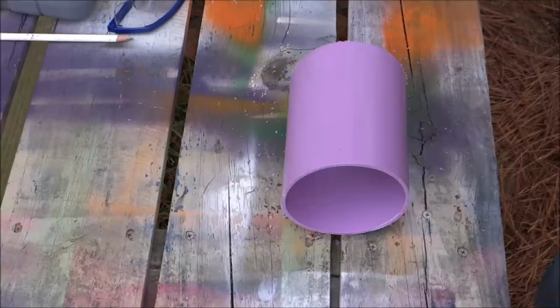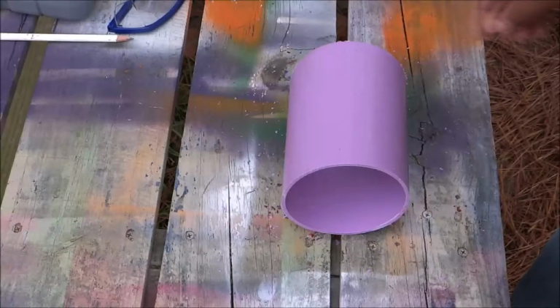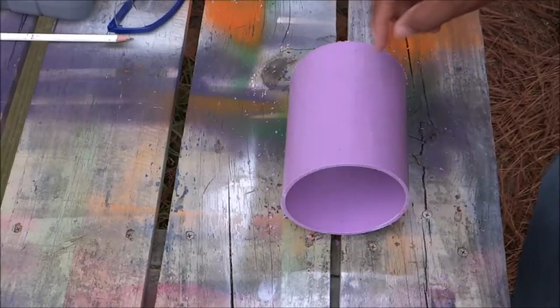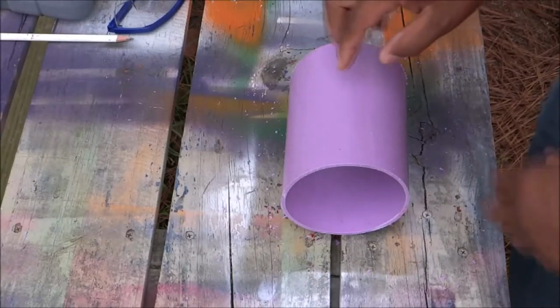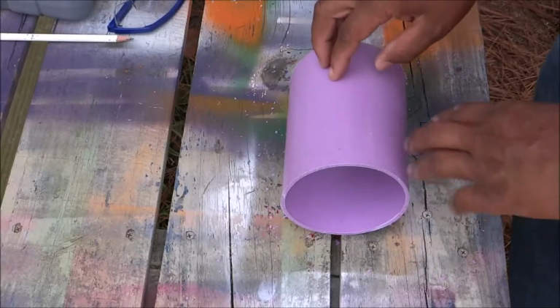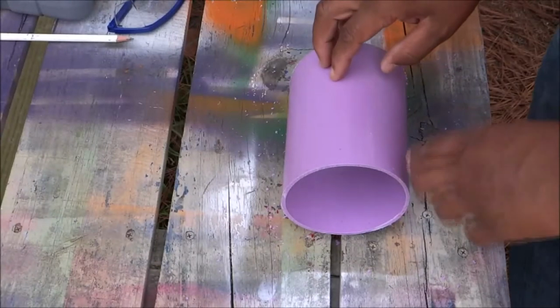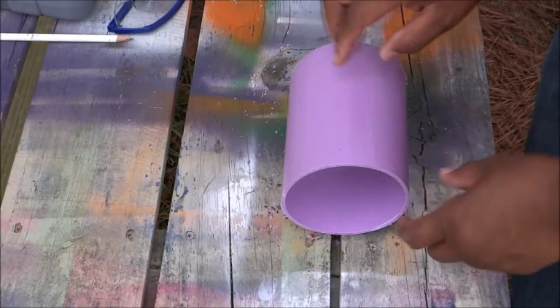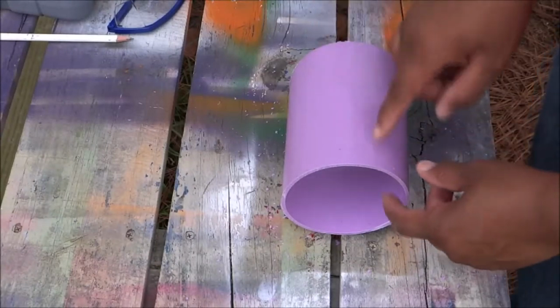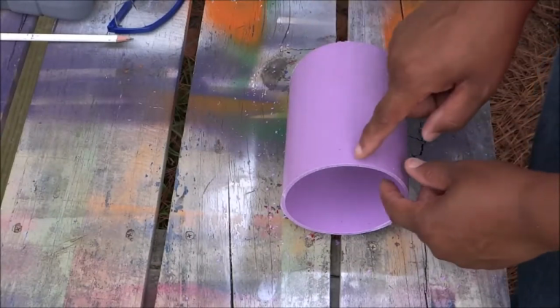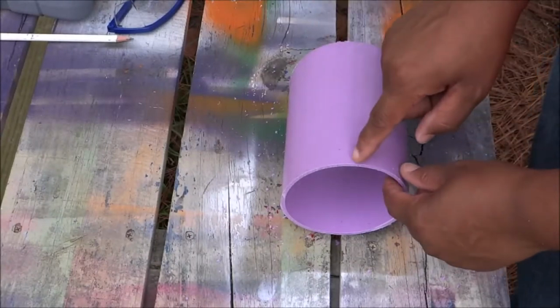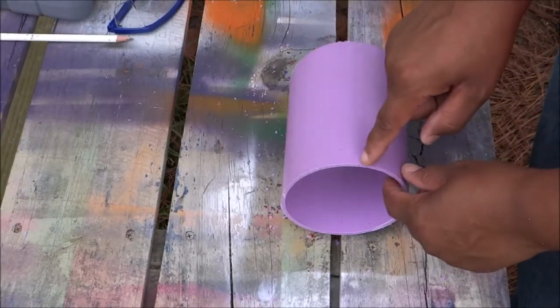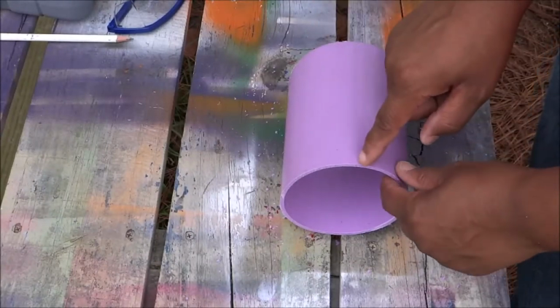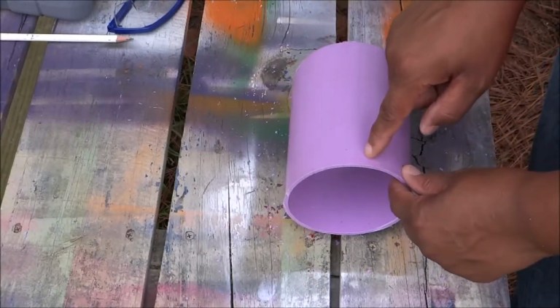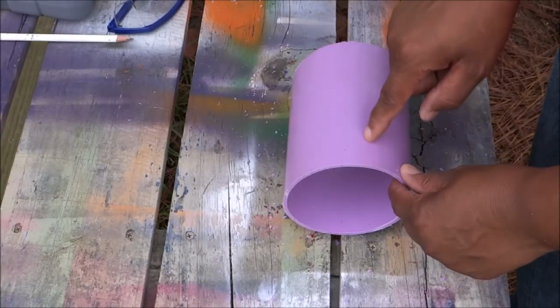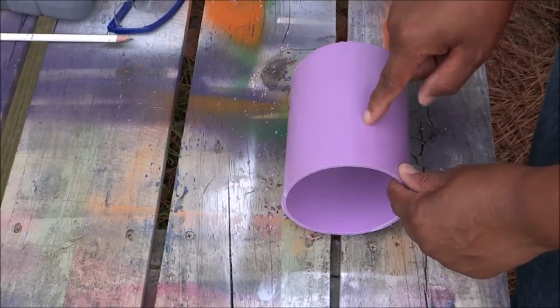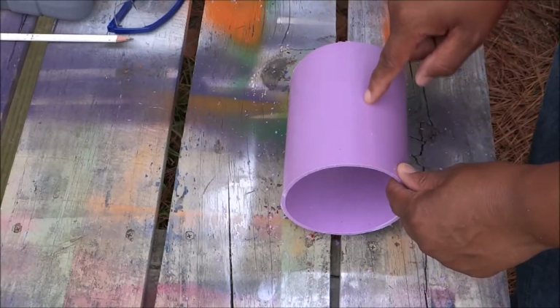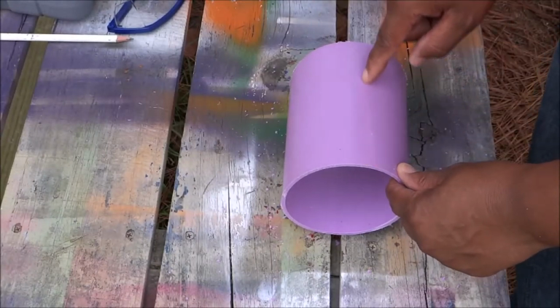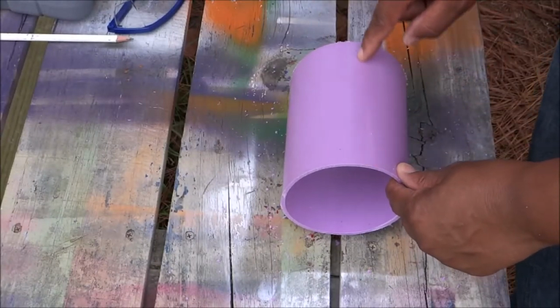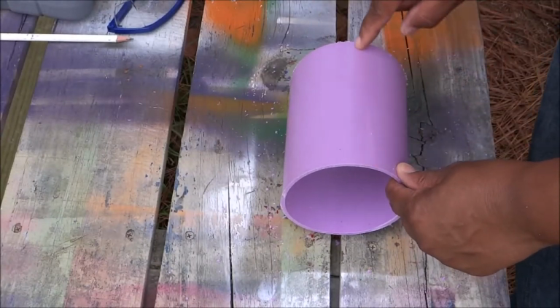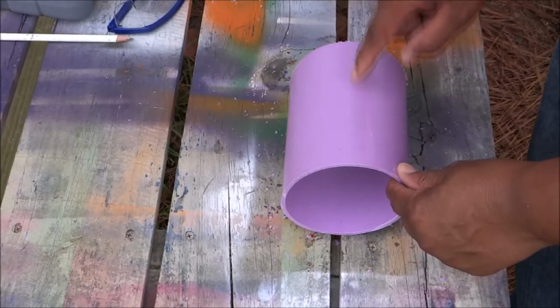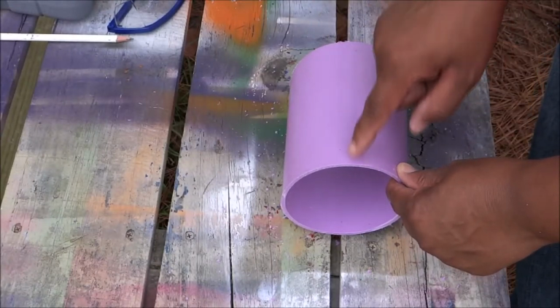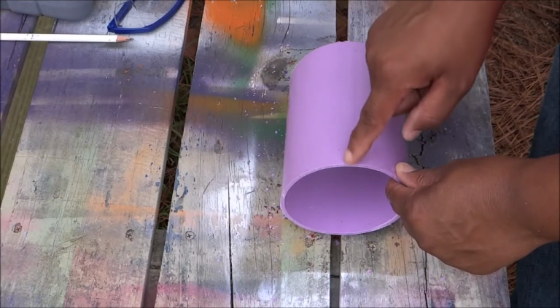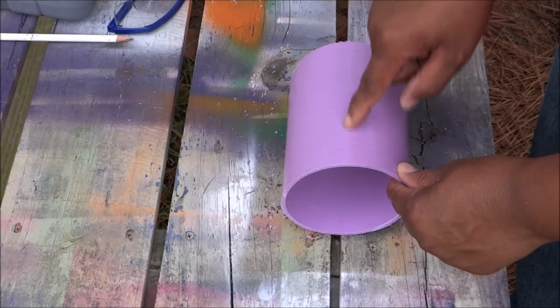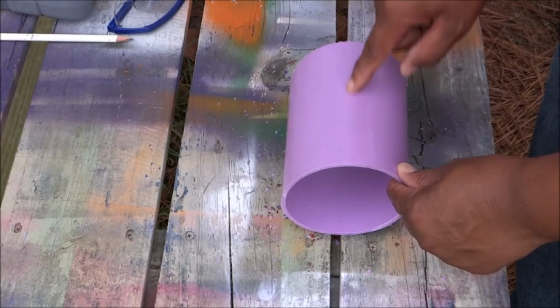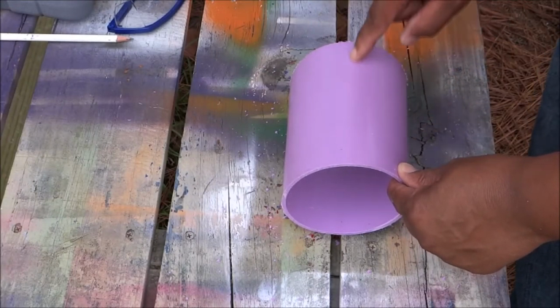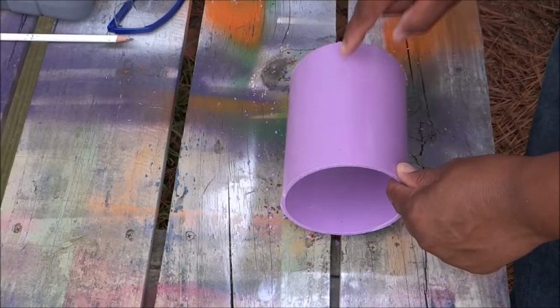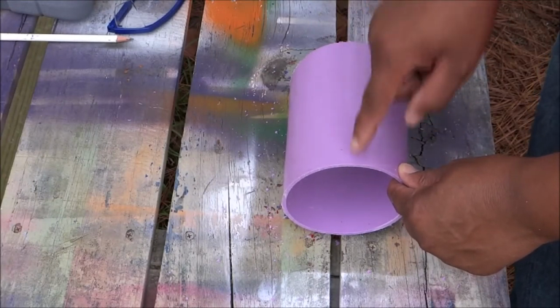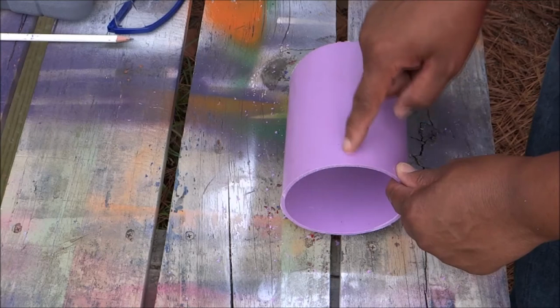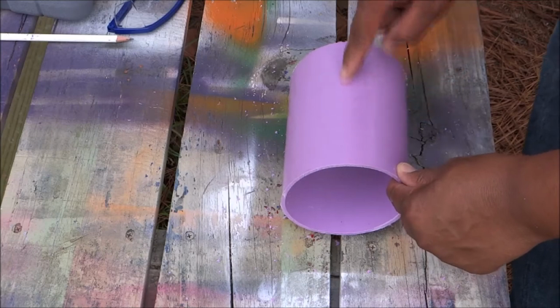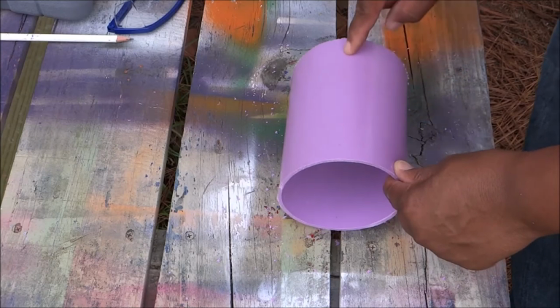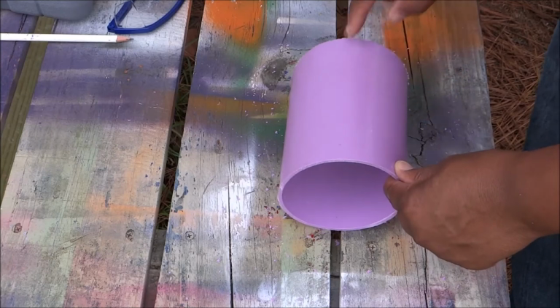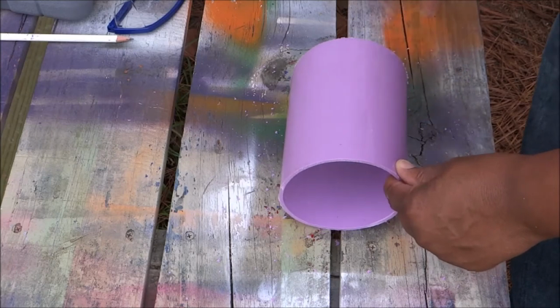Now I'm going to take my Dremel tool and cut right down the center. We need to open this thing up.